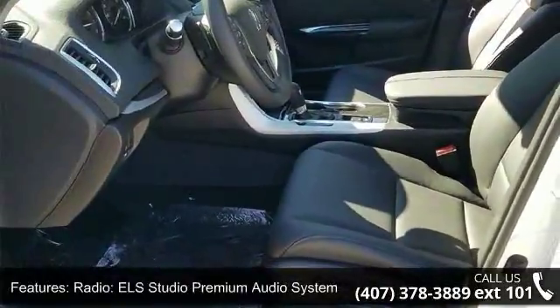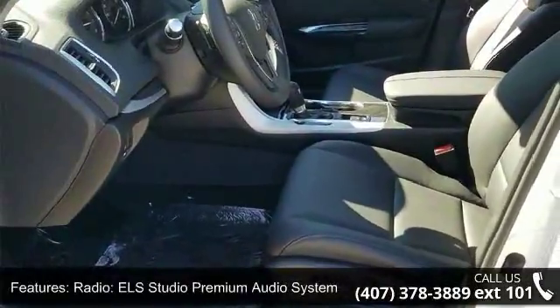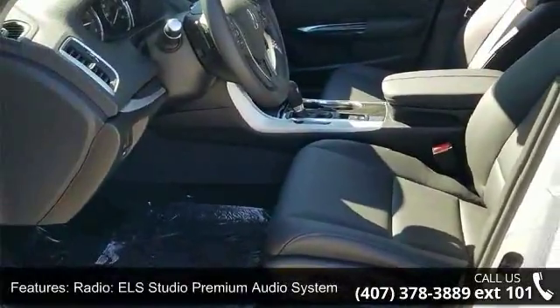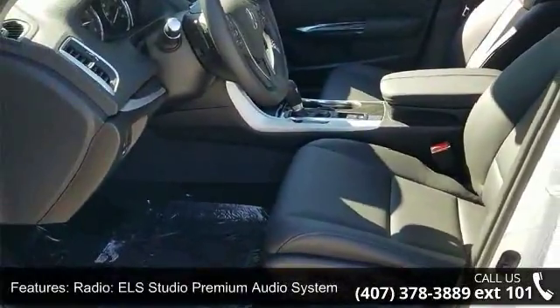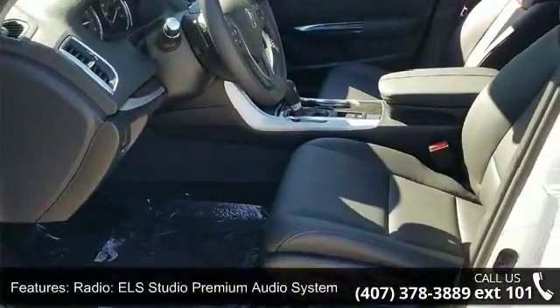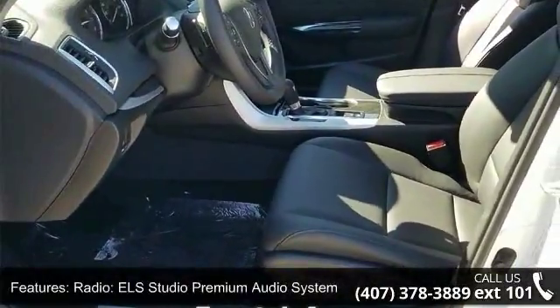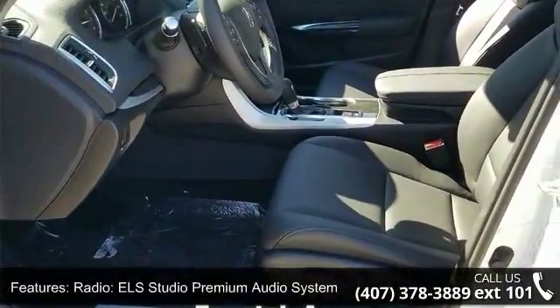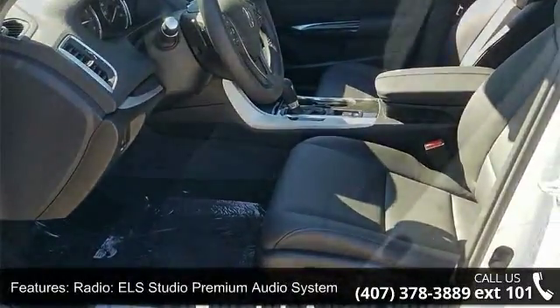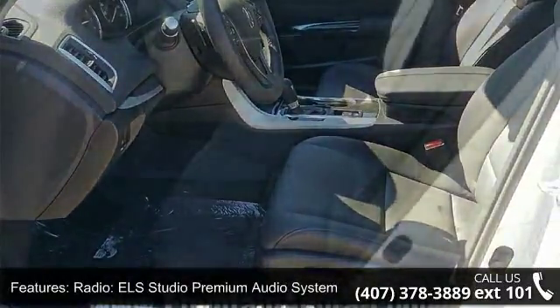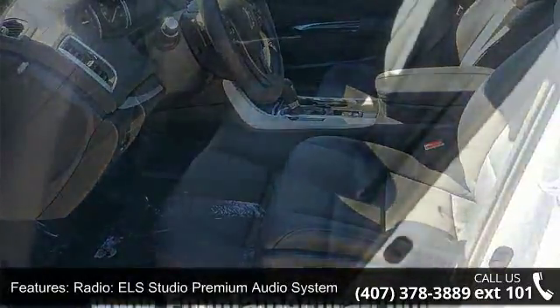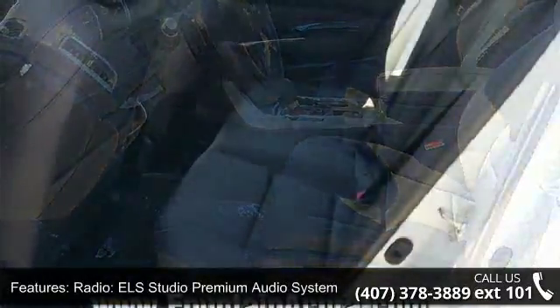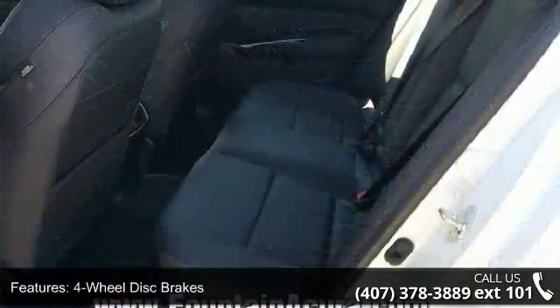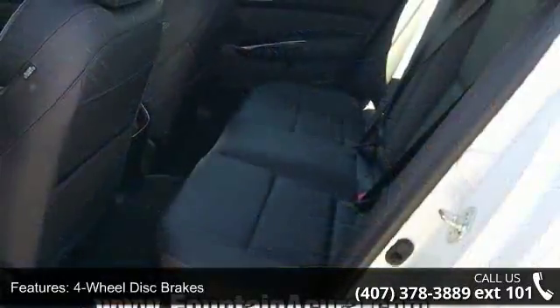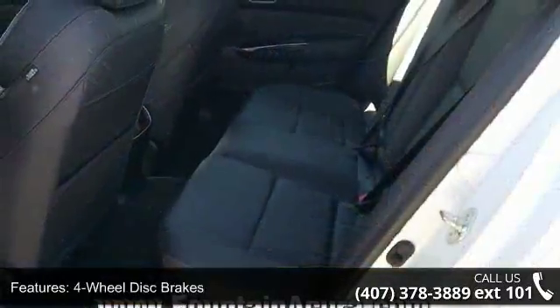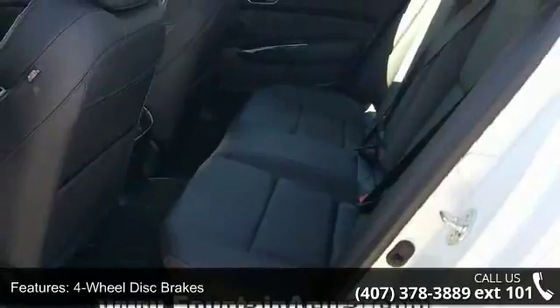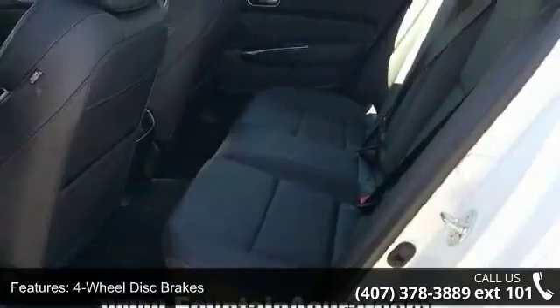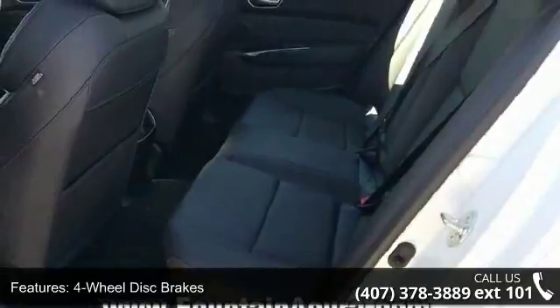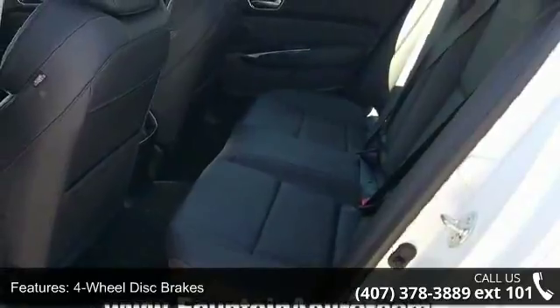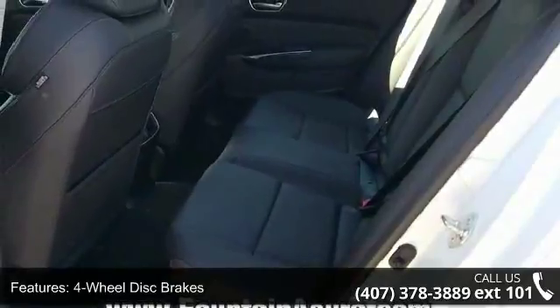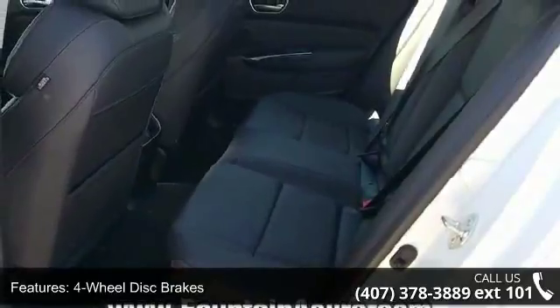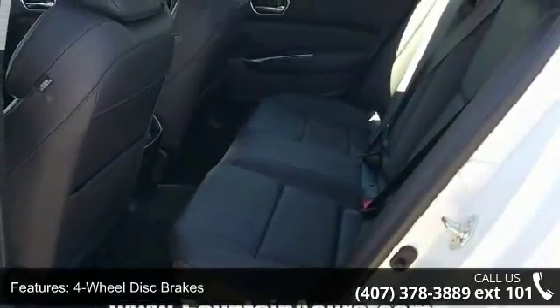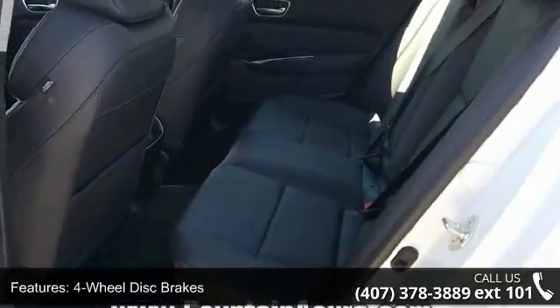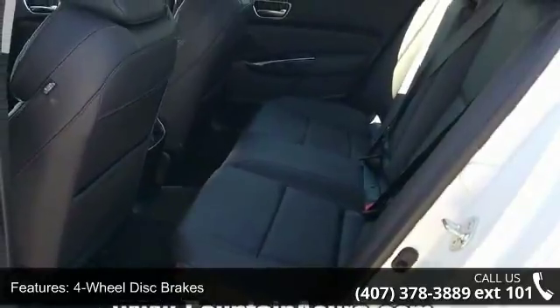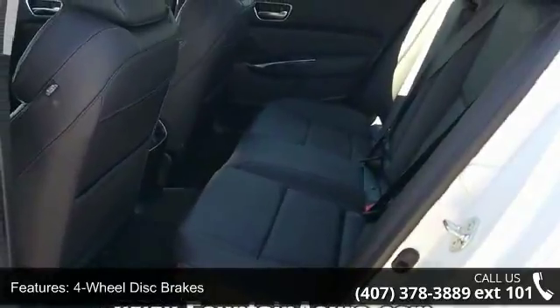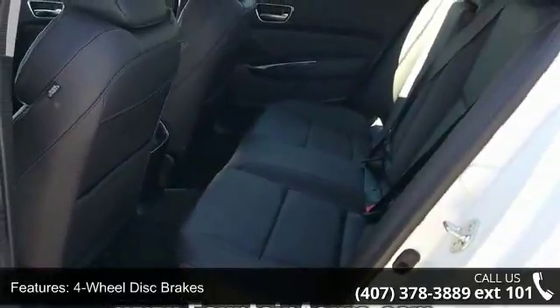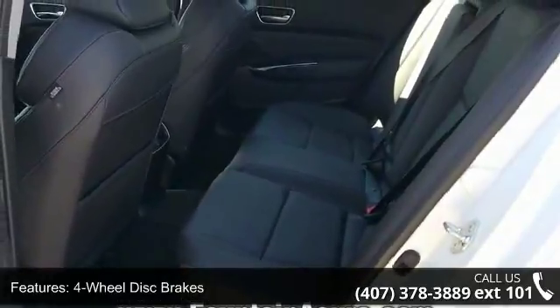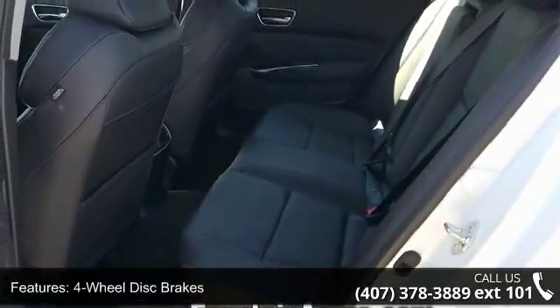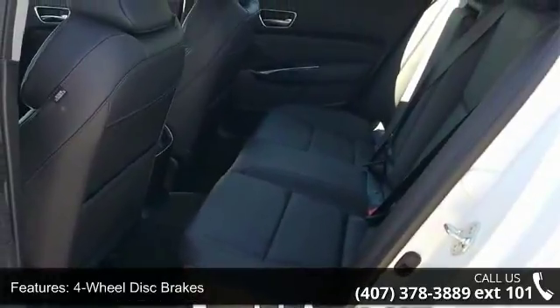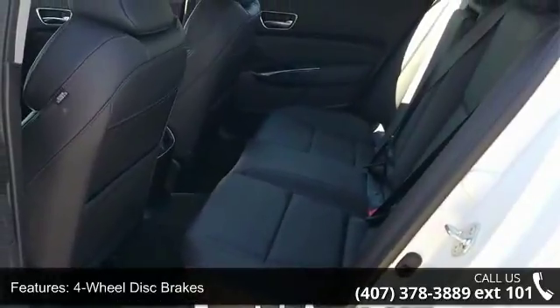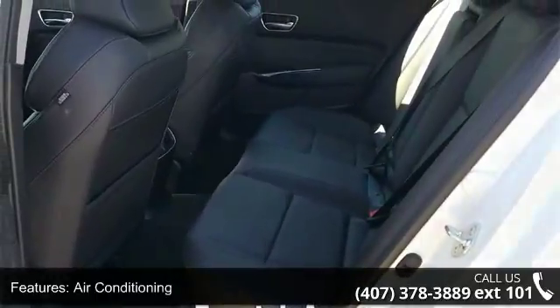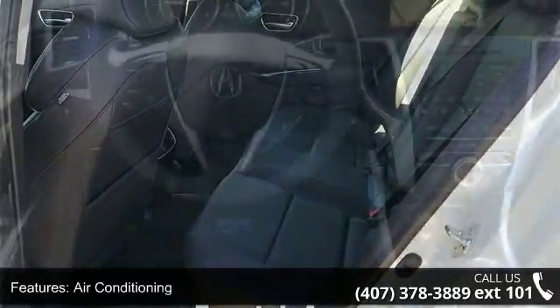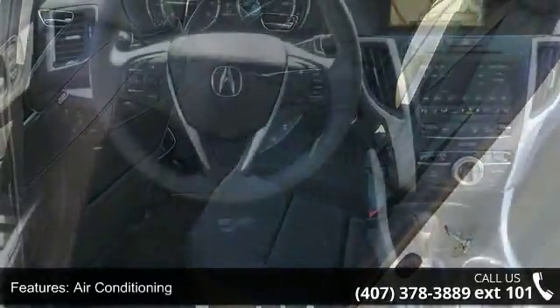Additional features include air conditioning, electronic stability control, front bucket seats, leather shift knob, and navigation system.